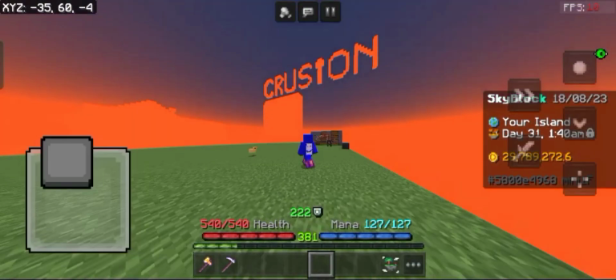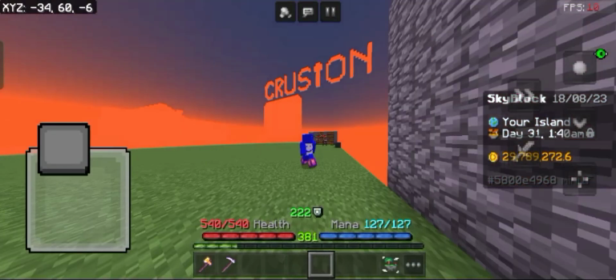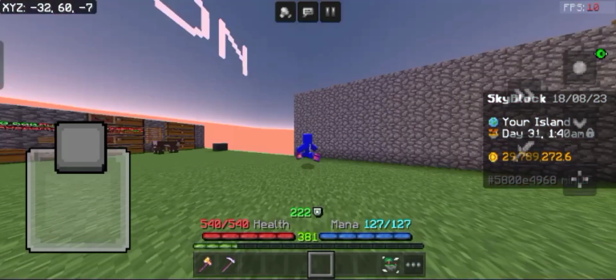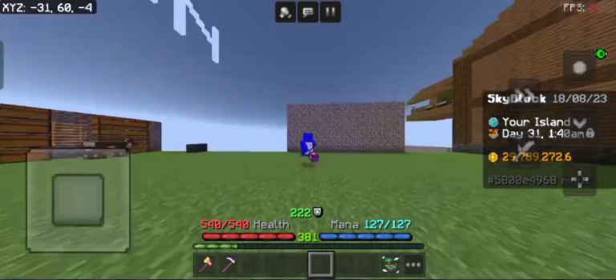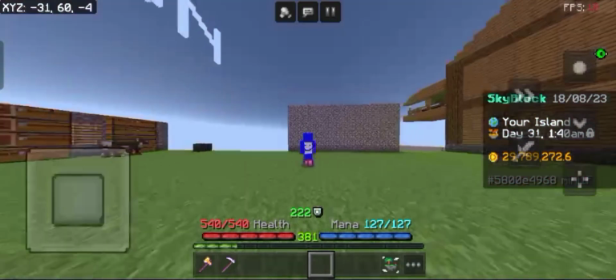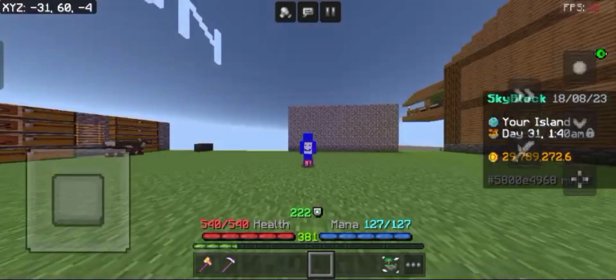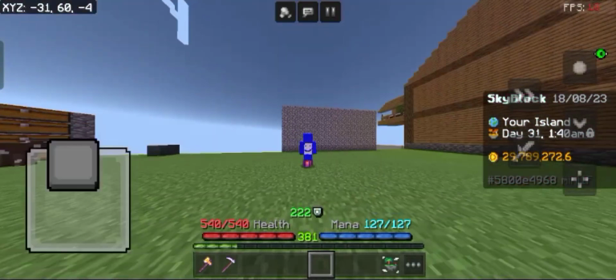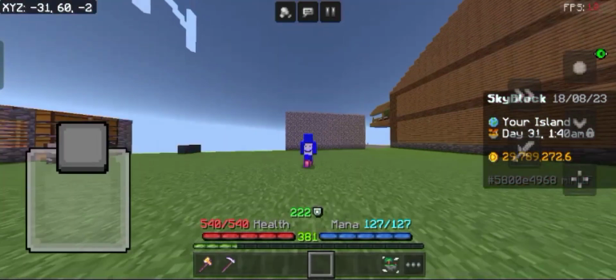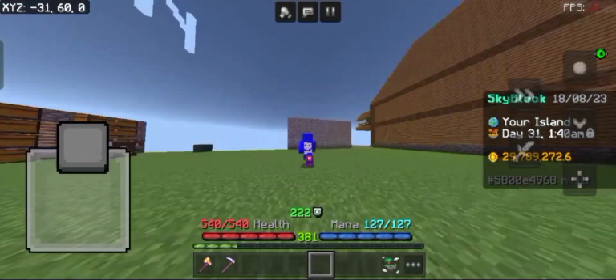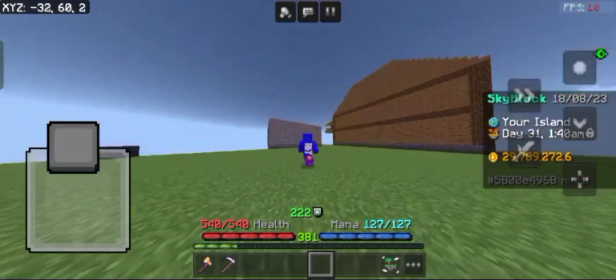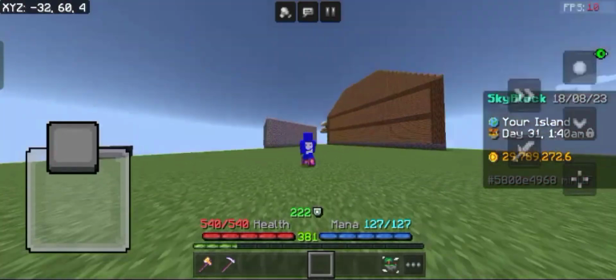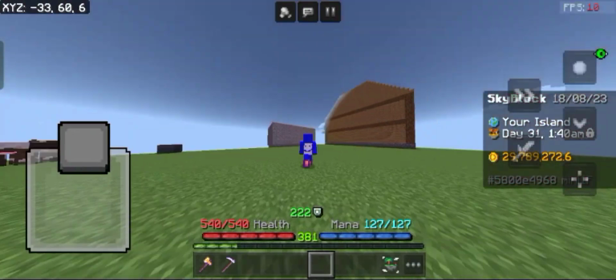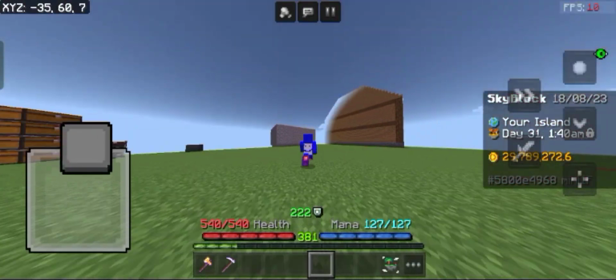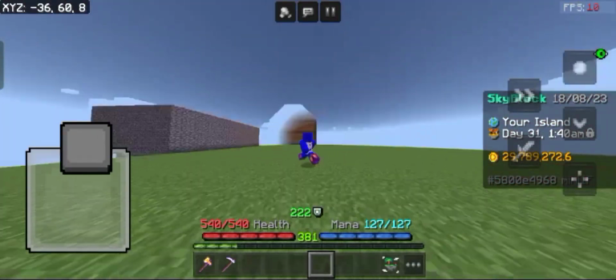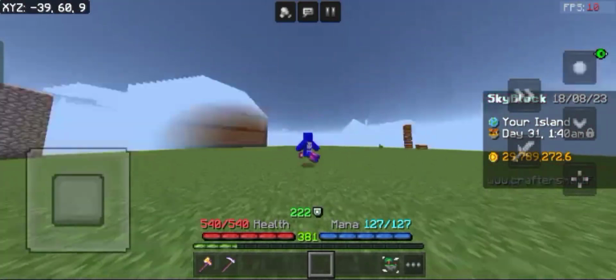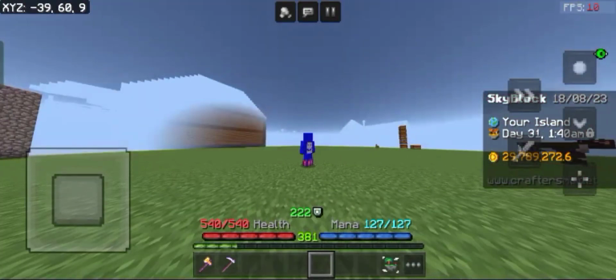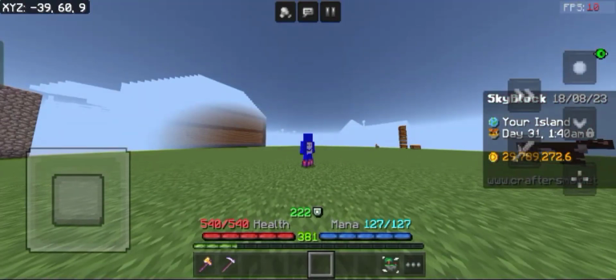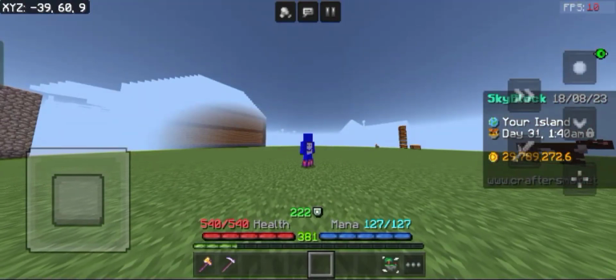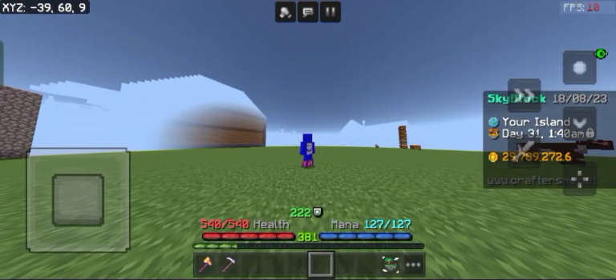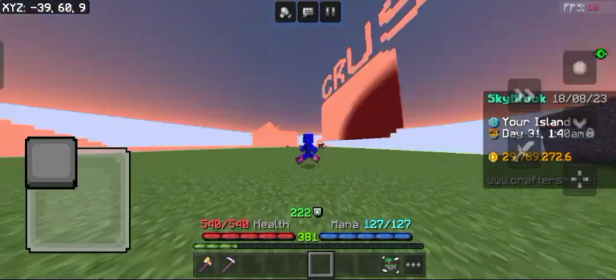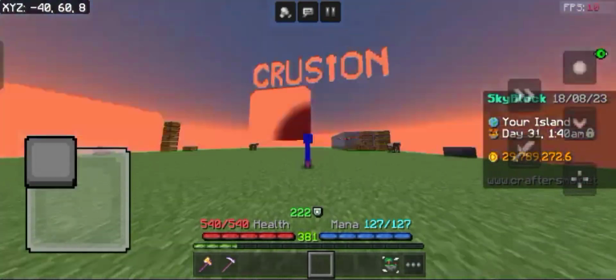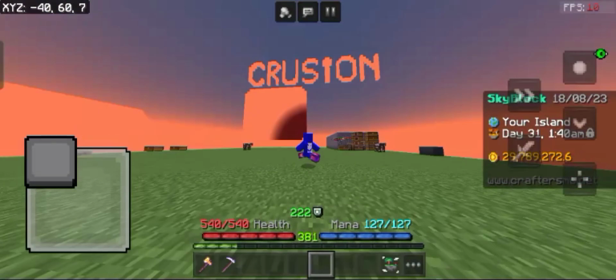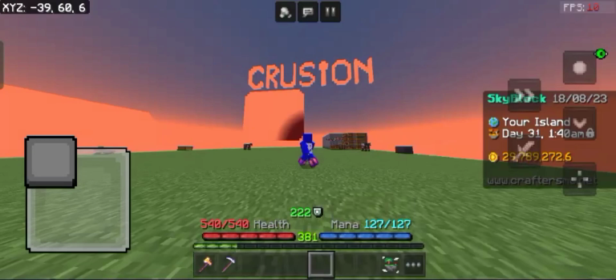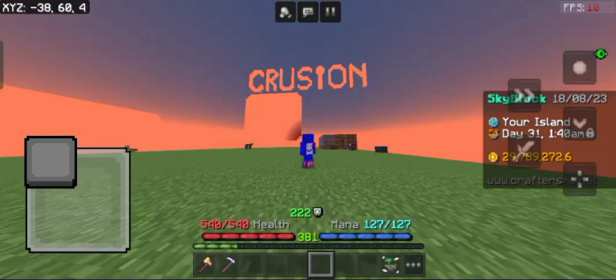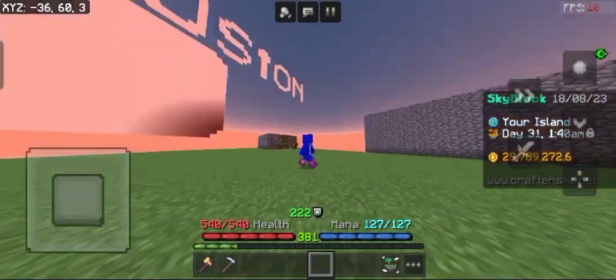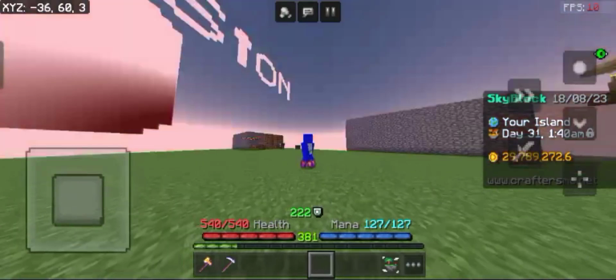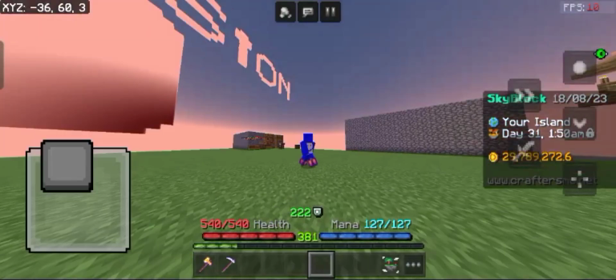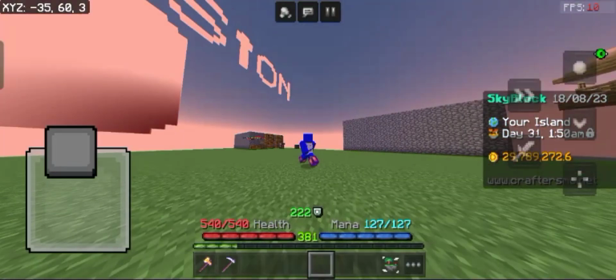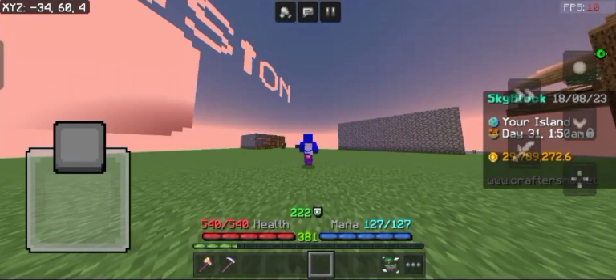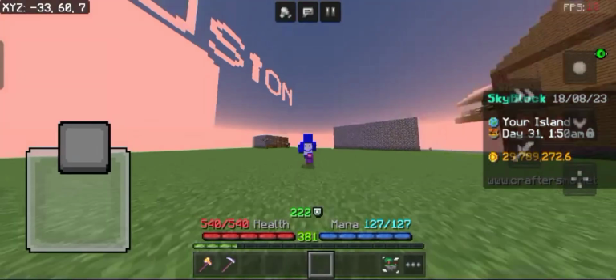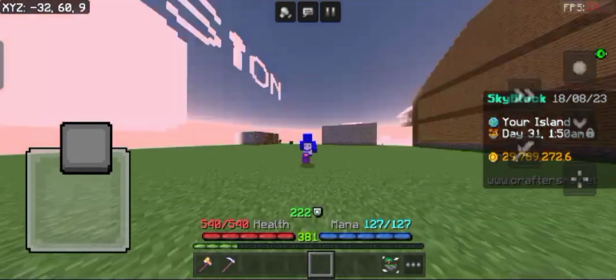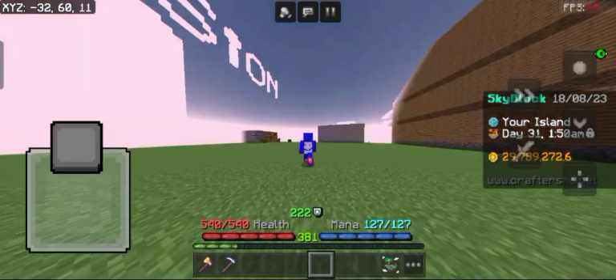If you don't know what that update is, it's the update where they added the replenish enchantment, personal compactors and deleters.